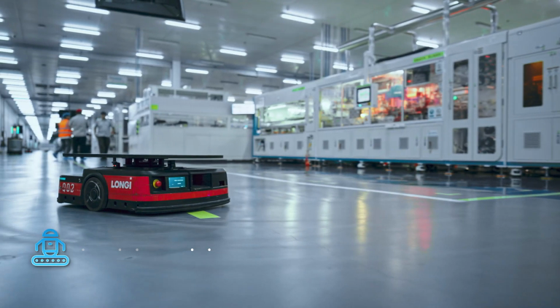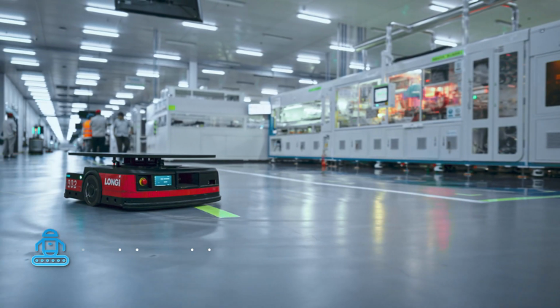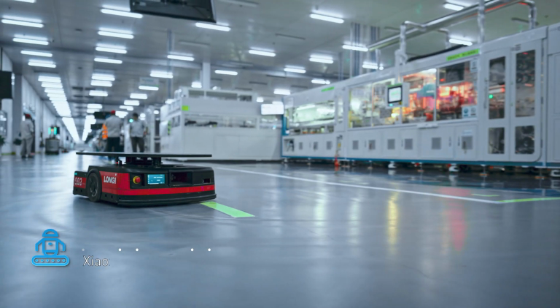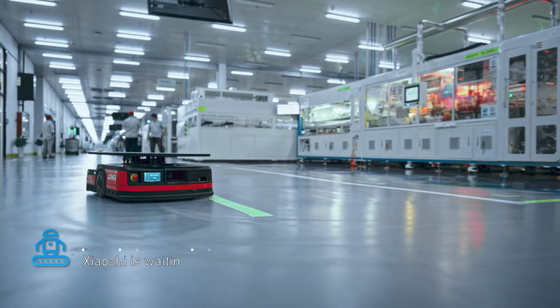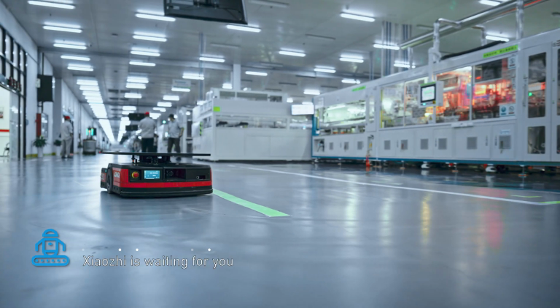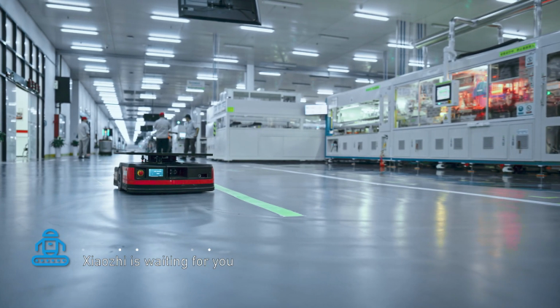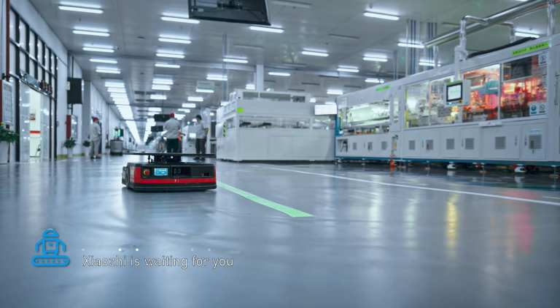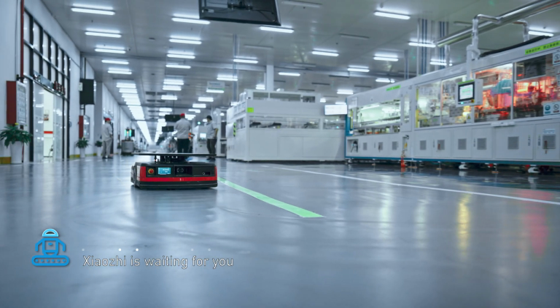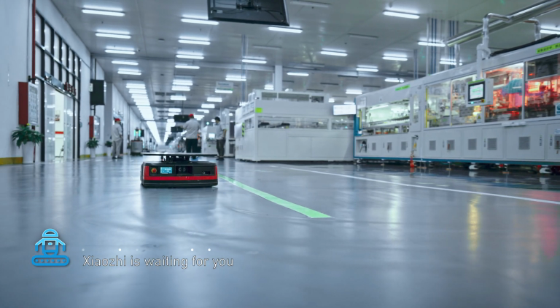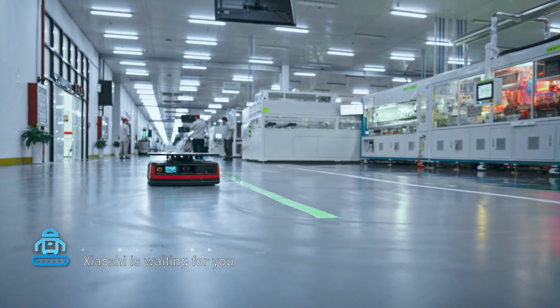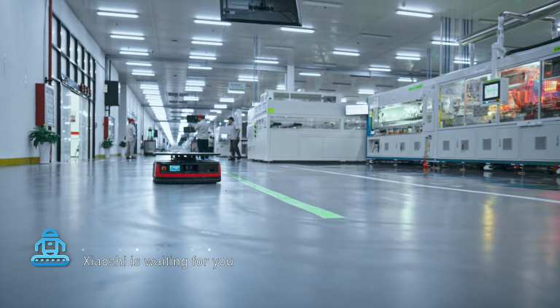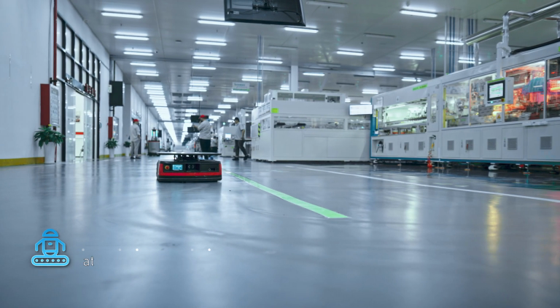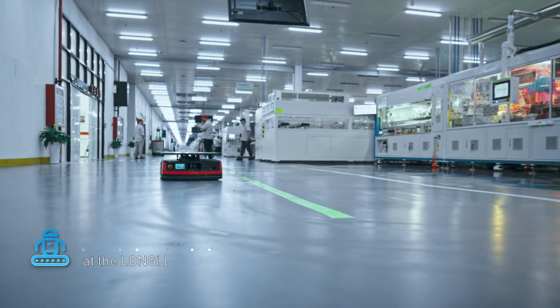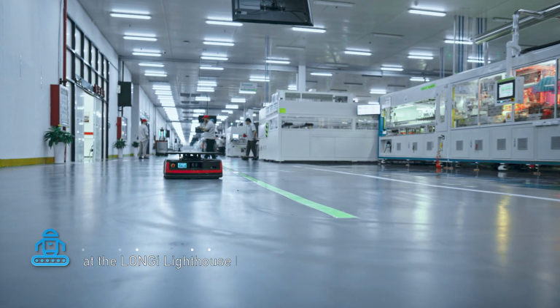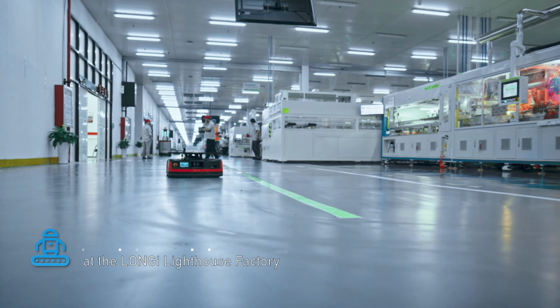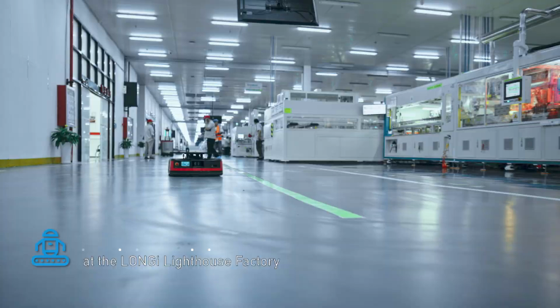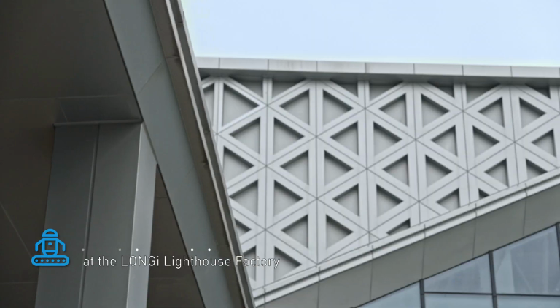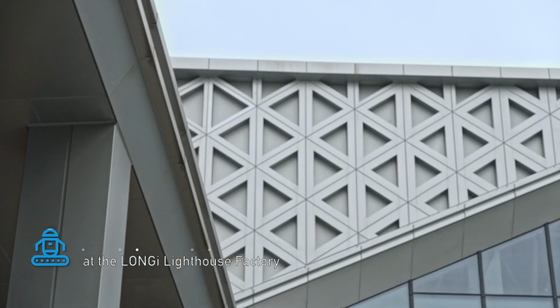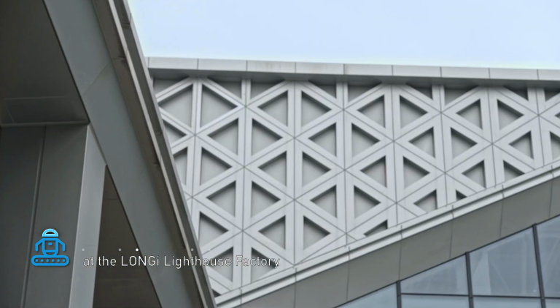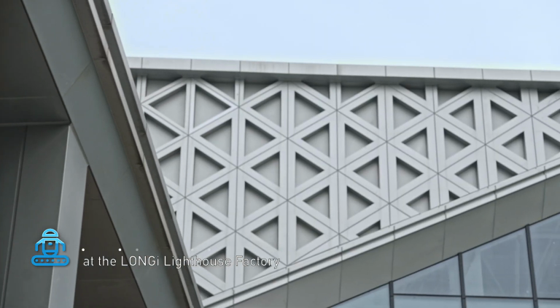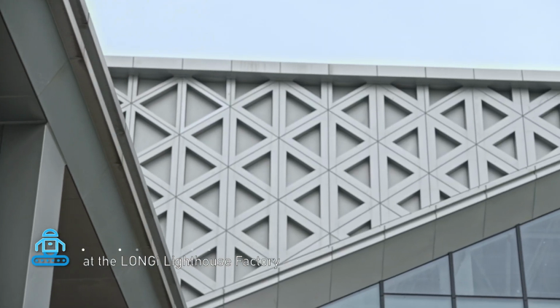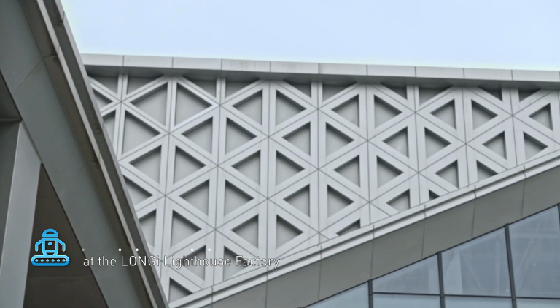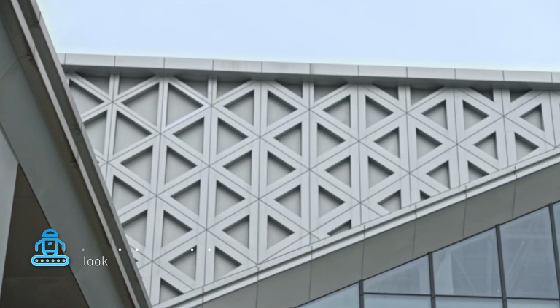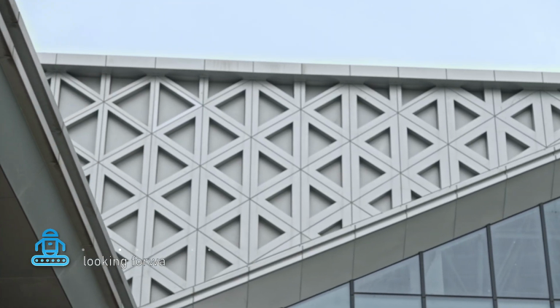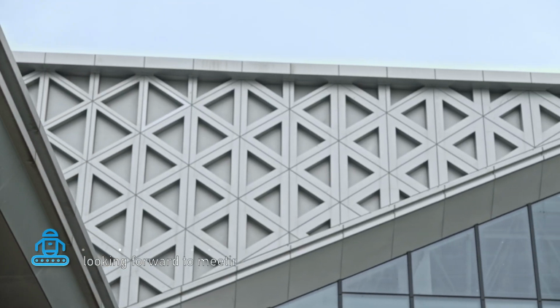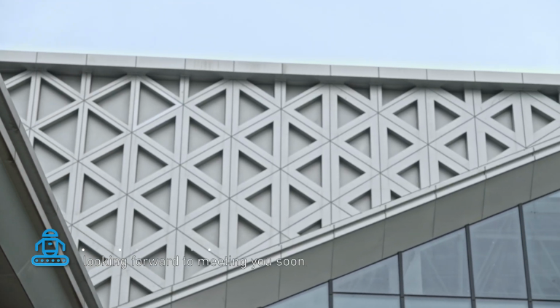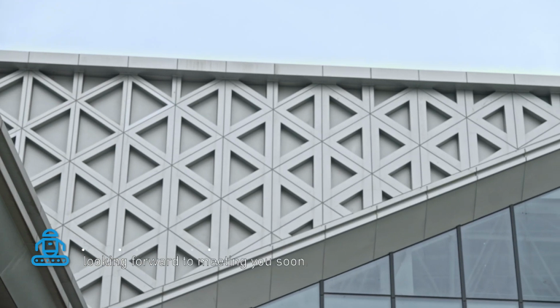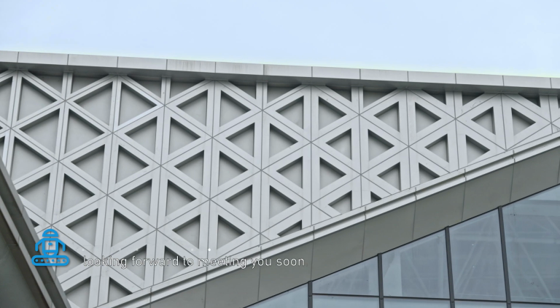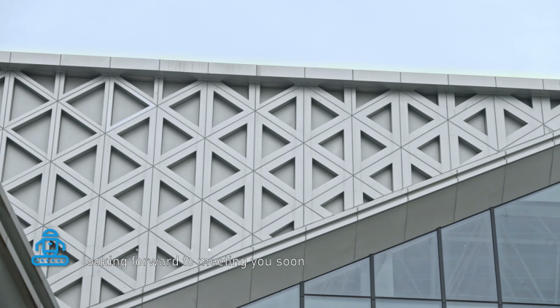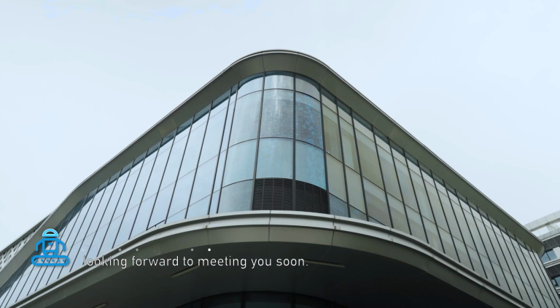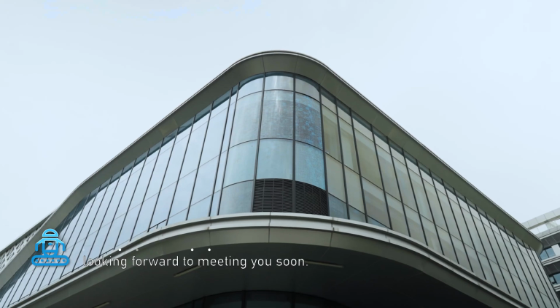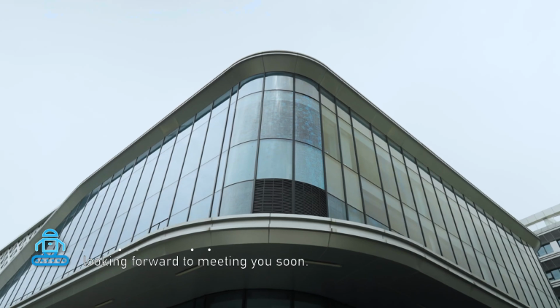Xiaoji is waiting for you at Longi Lighthouse Factory. Looking forward to meeting you soon!